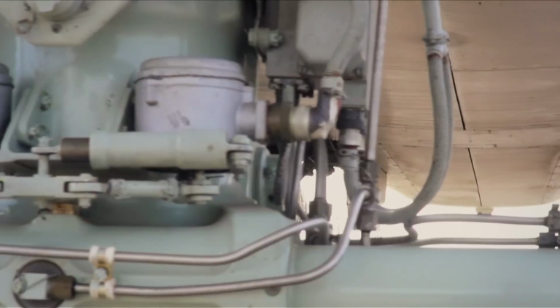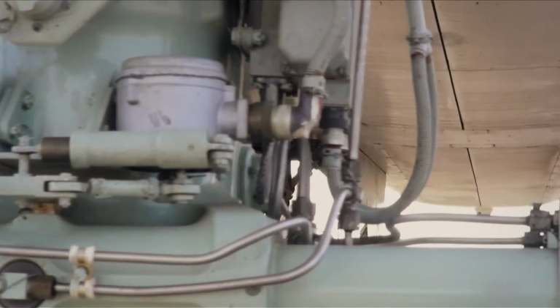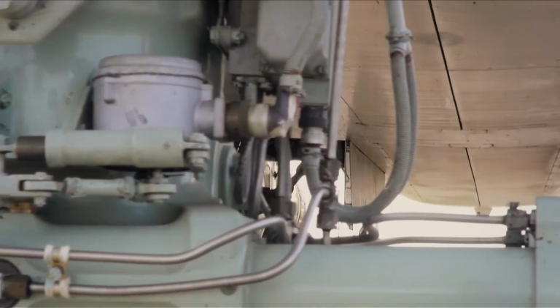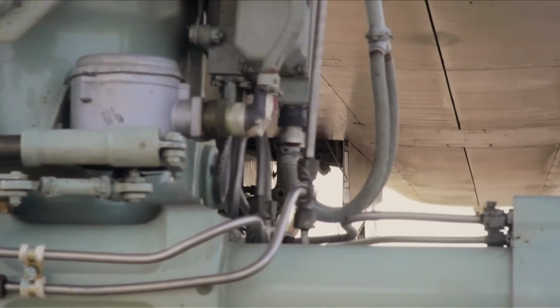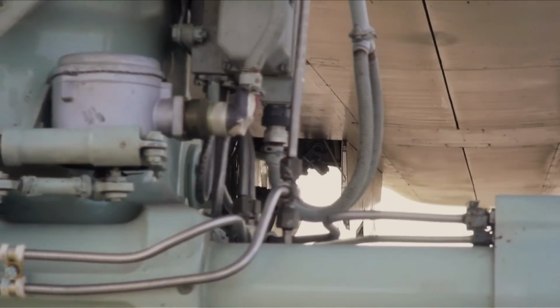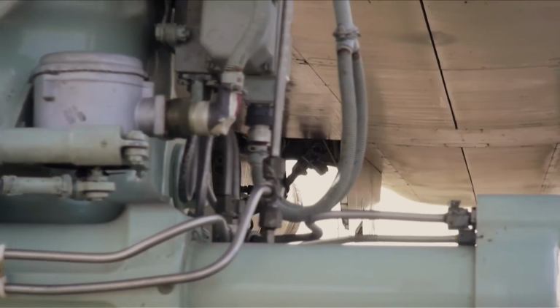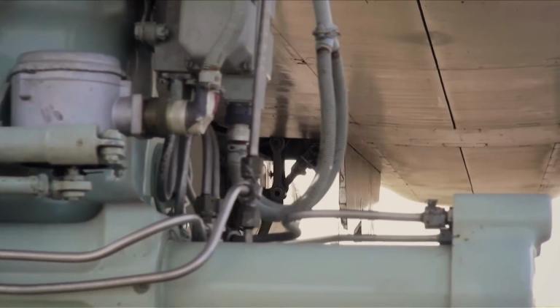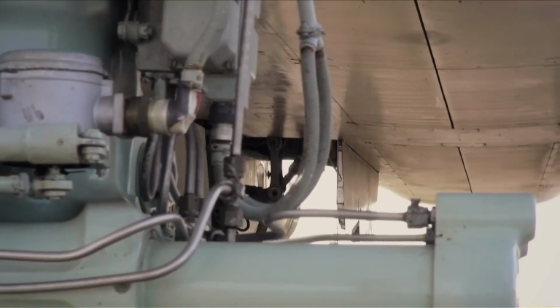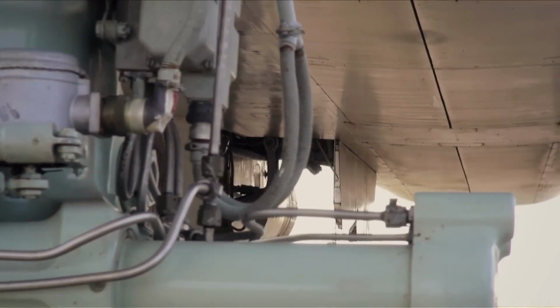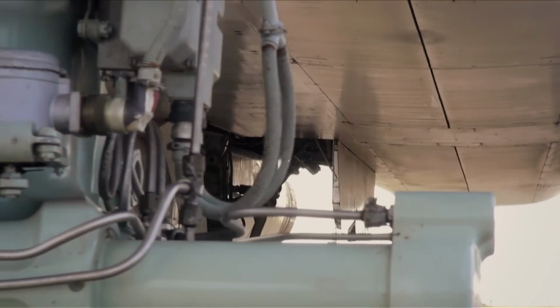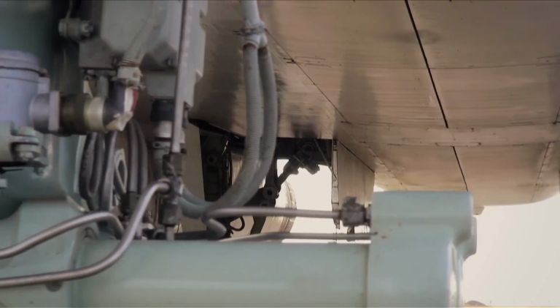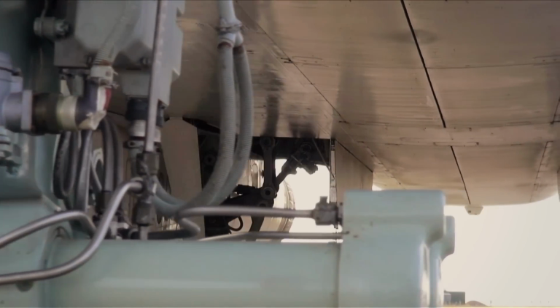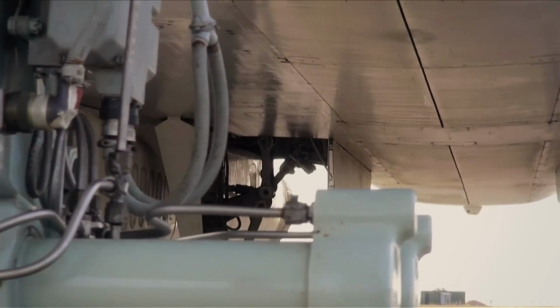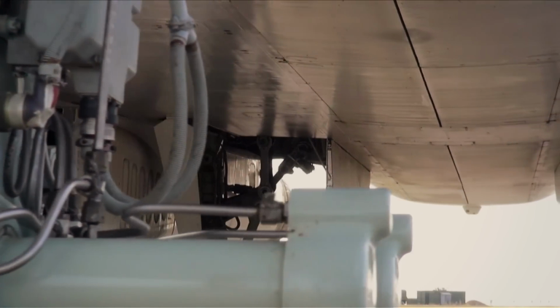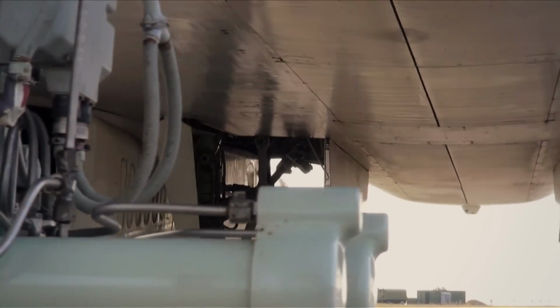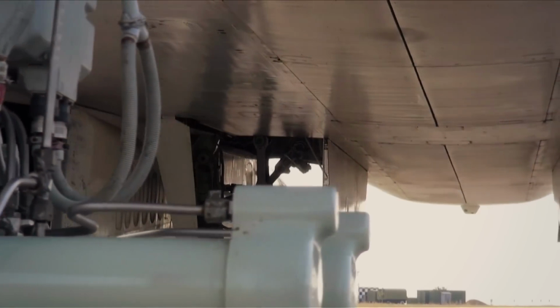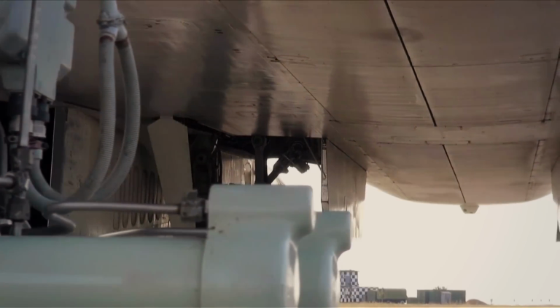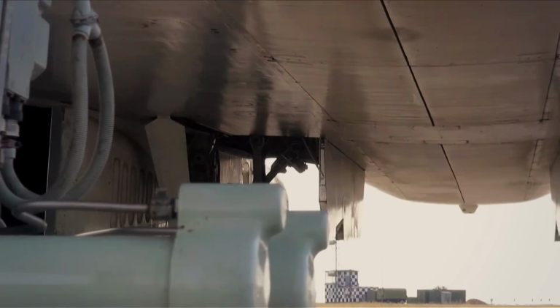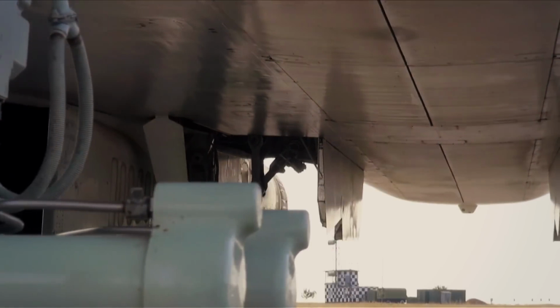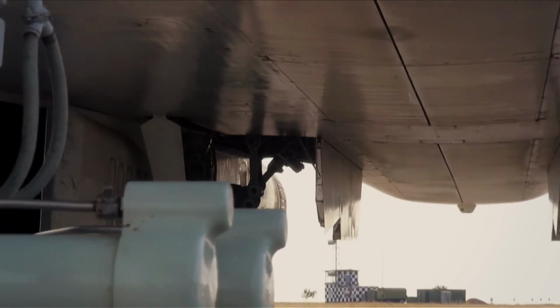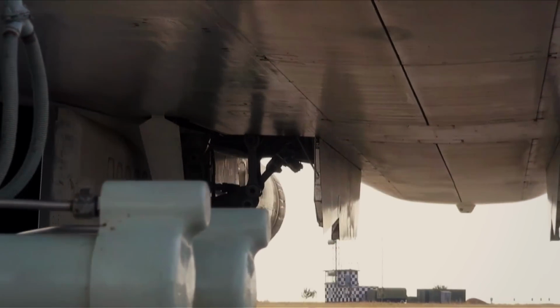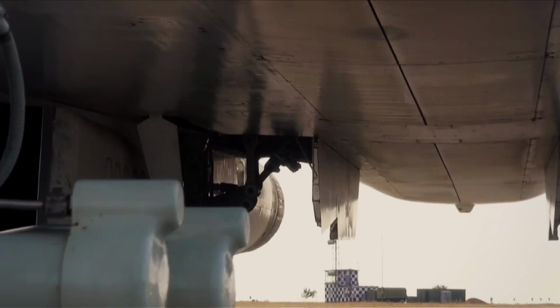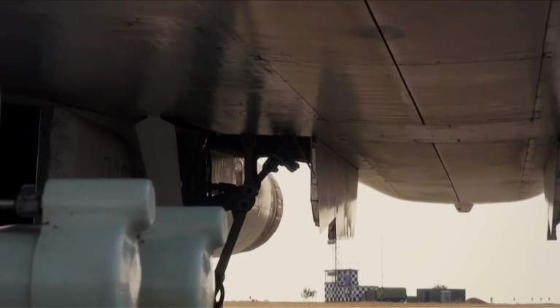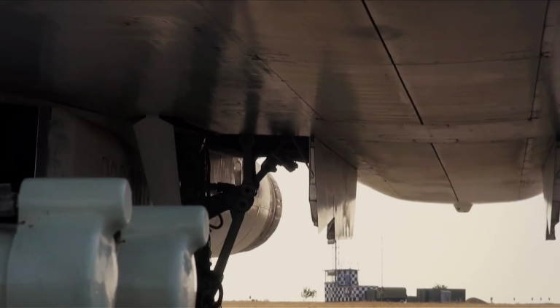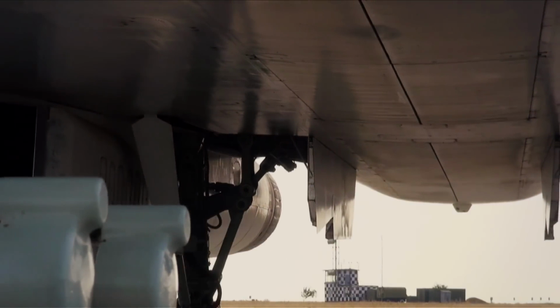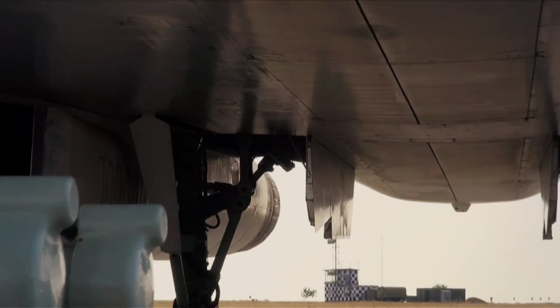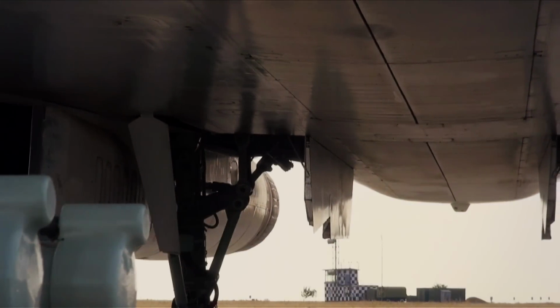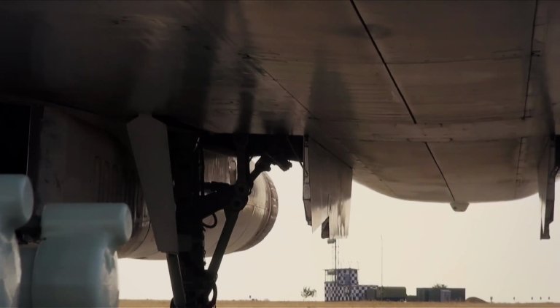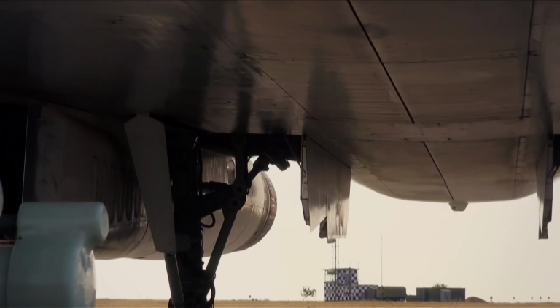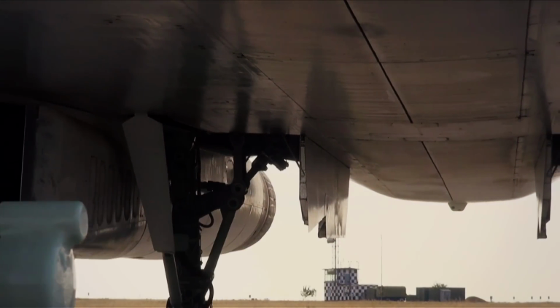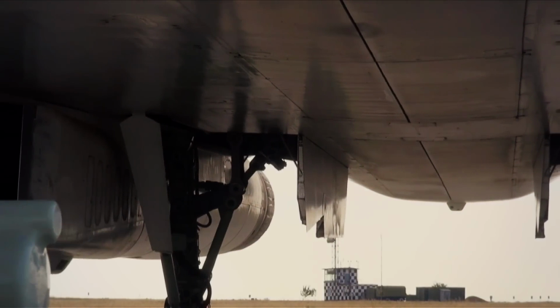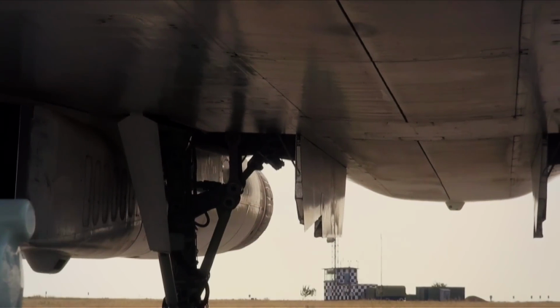Pilots know much more. Mikhail, the commander of a White Swan, showed me this machine from the inside.